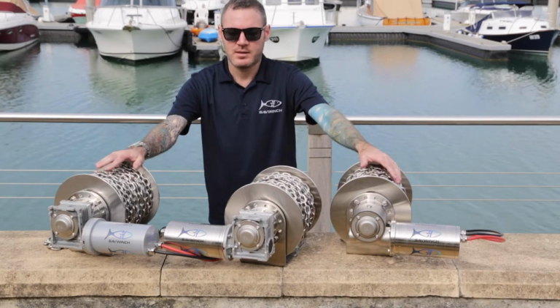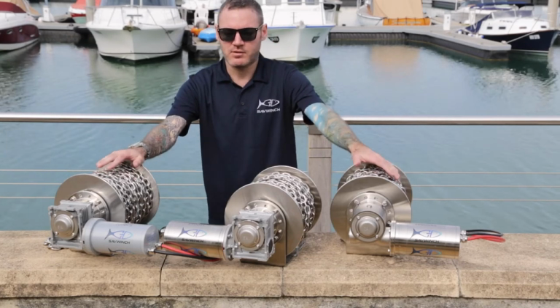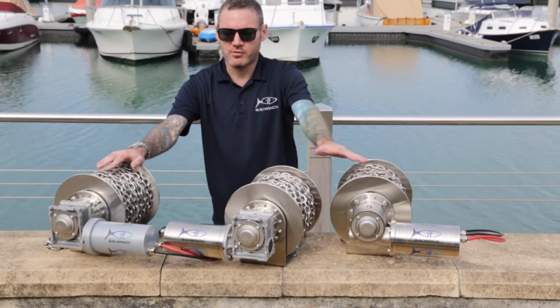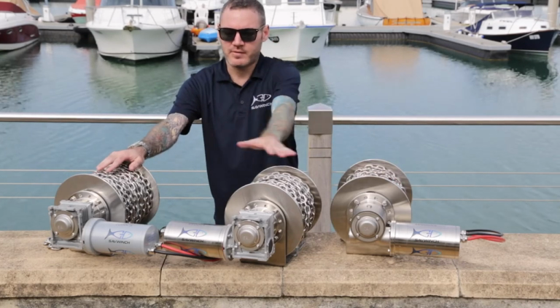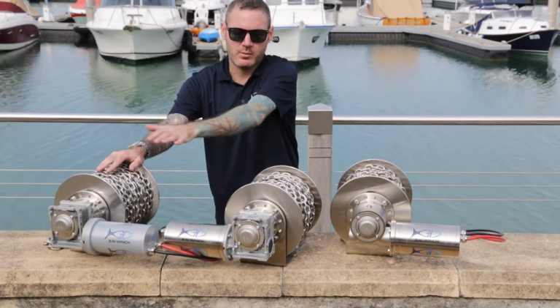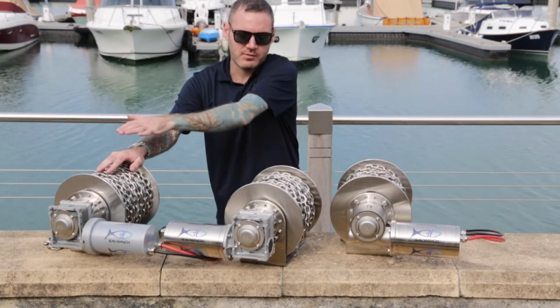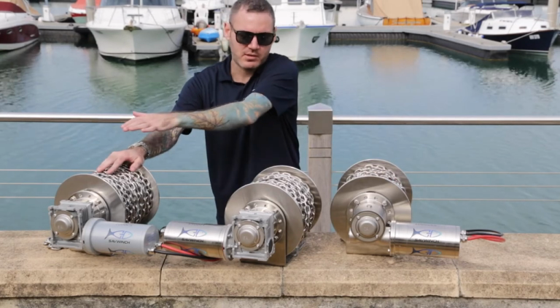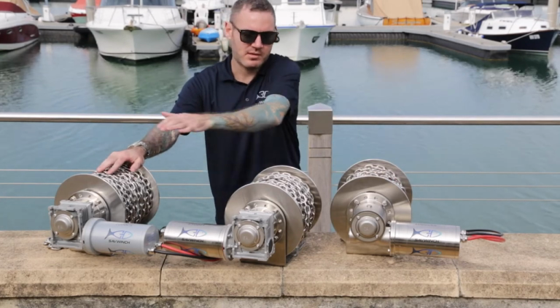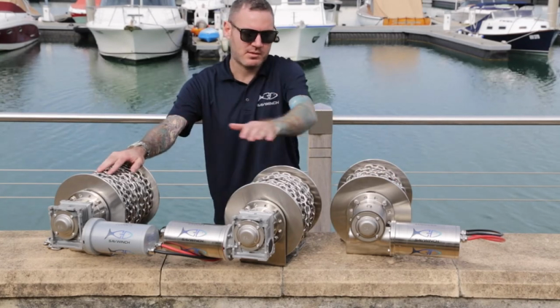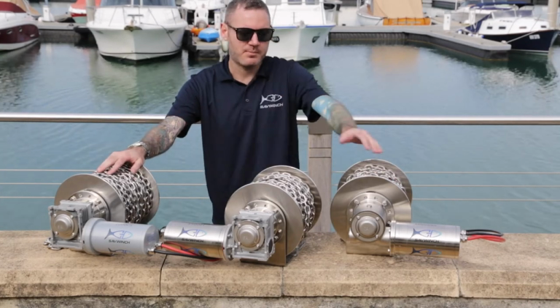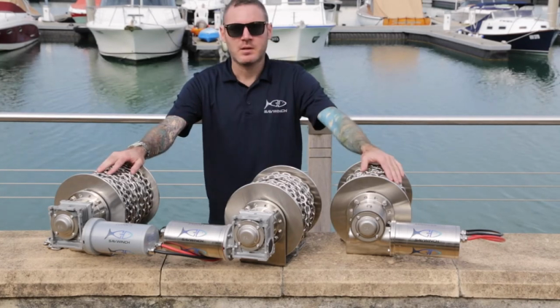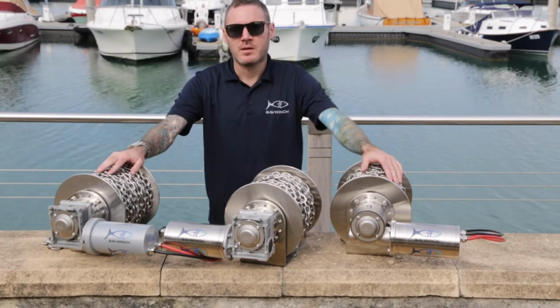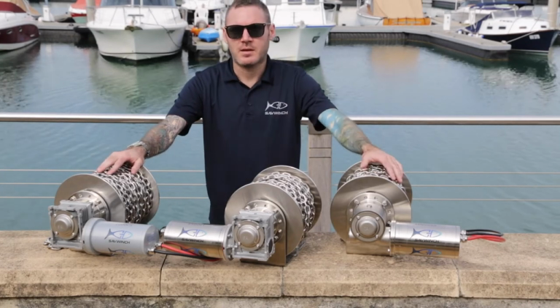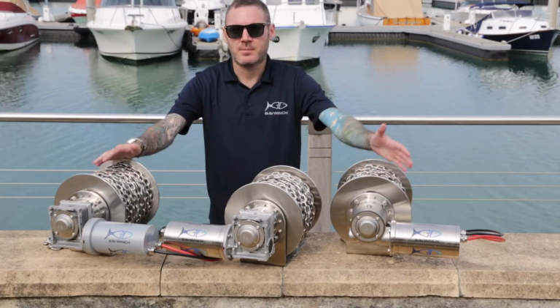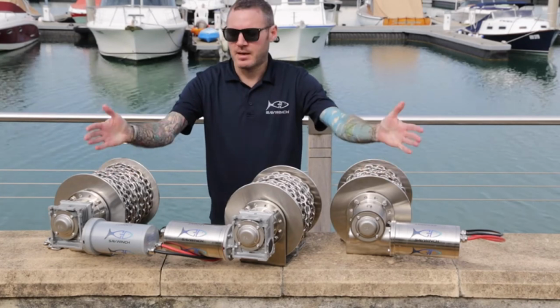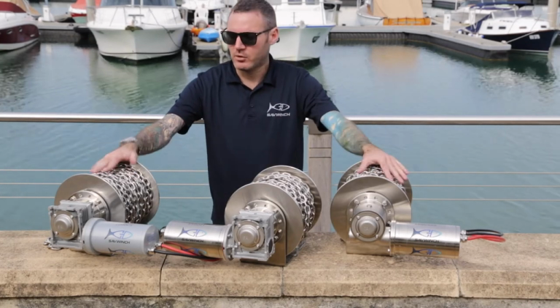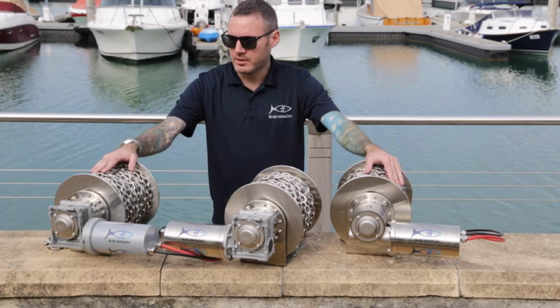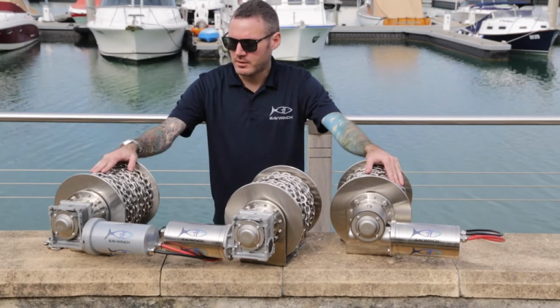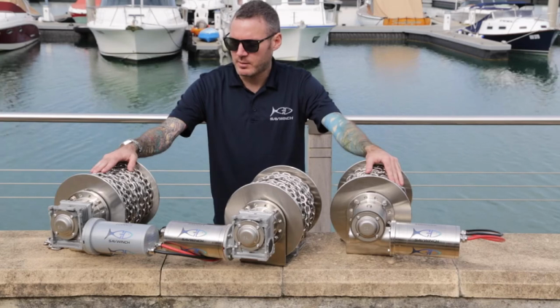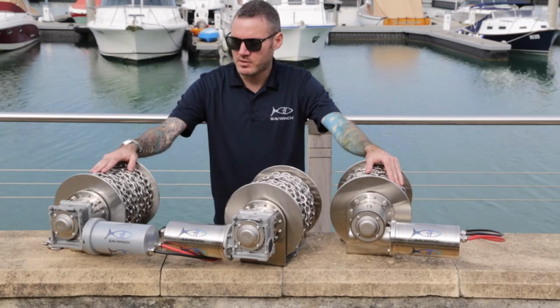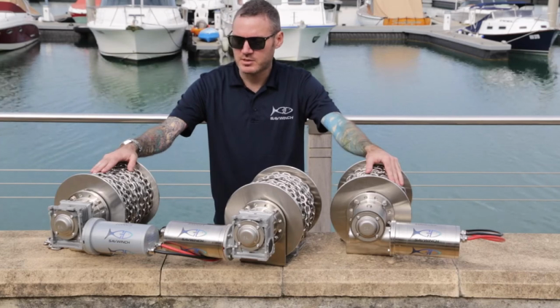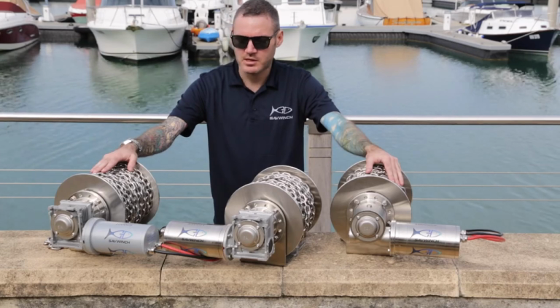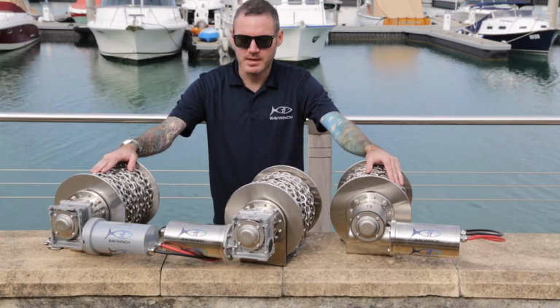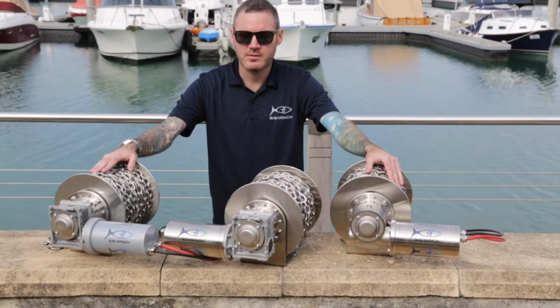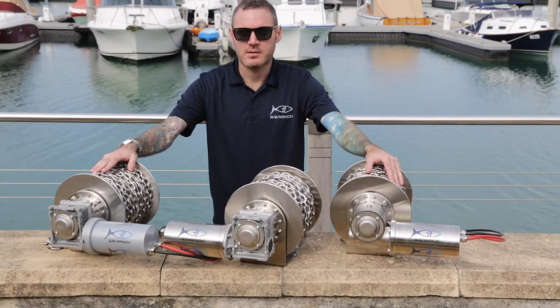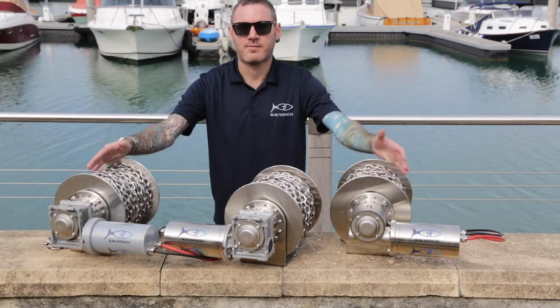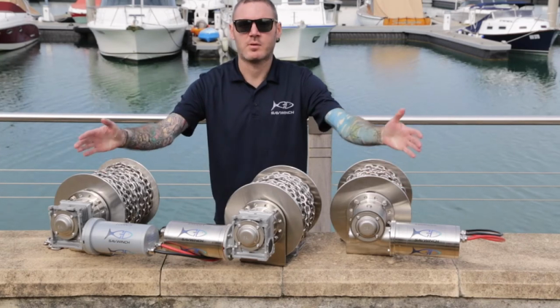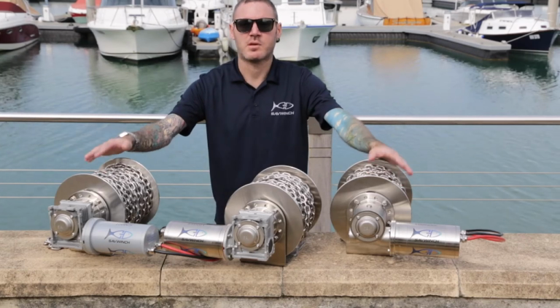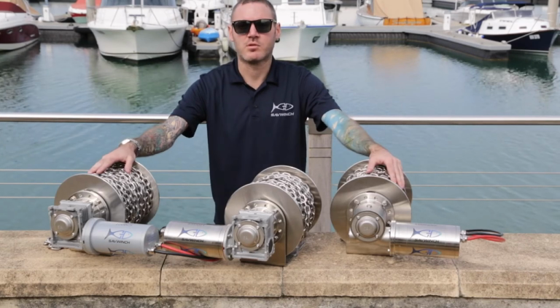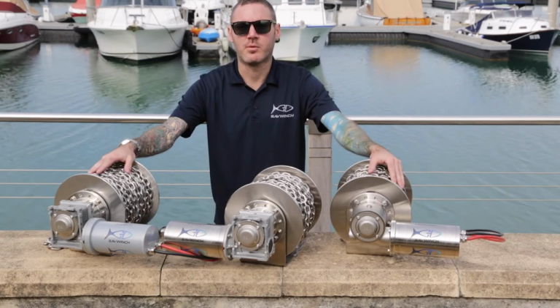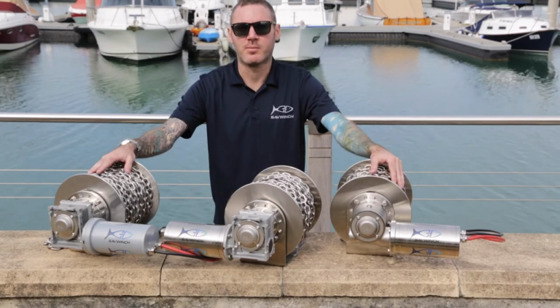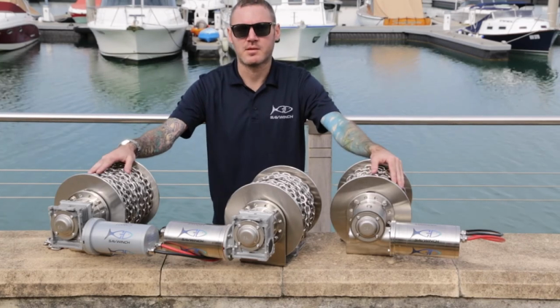These are all available in different sizes. Come have a look on our website, check them out and find which one suits your boat the best.